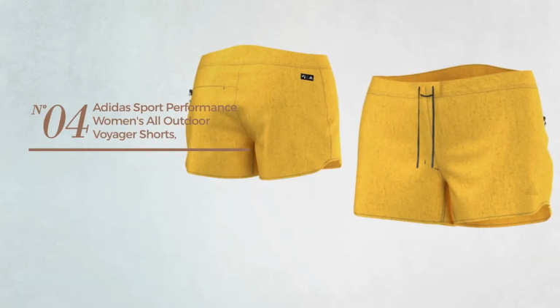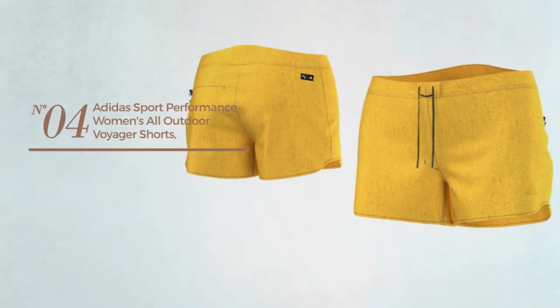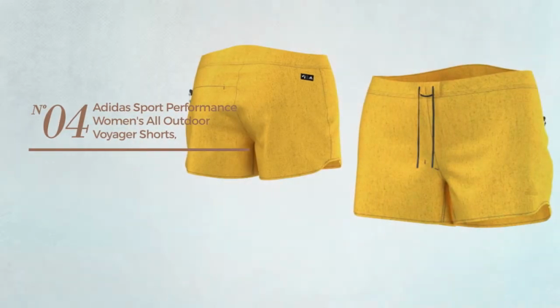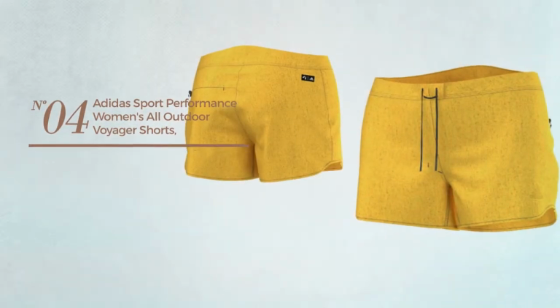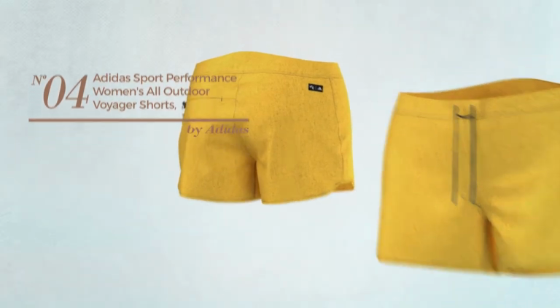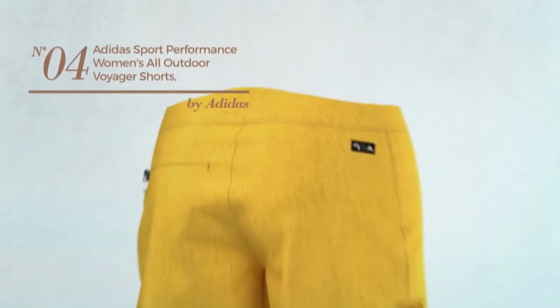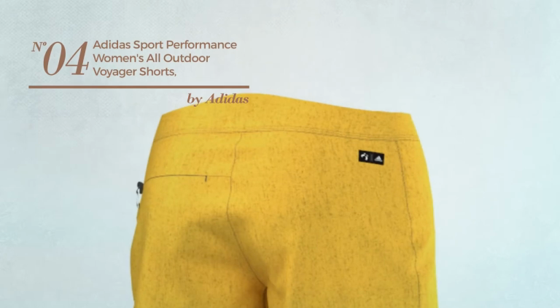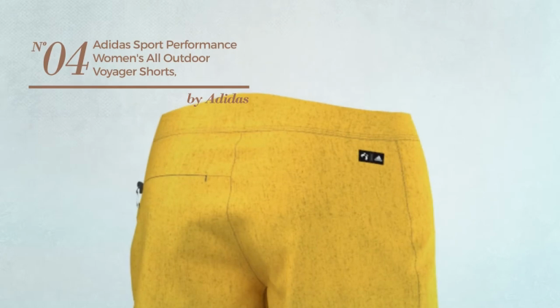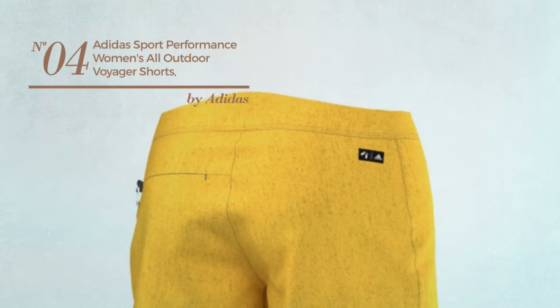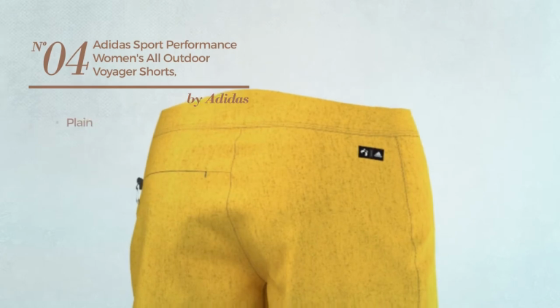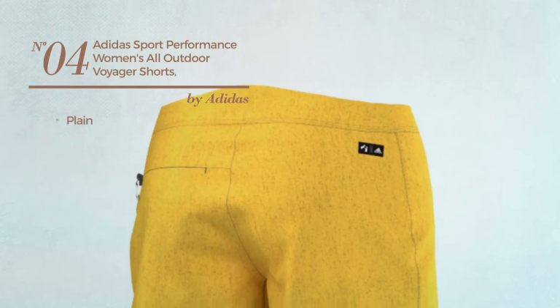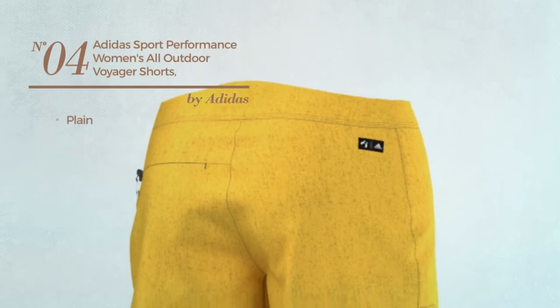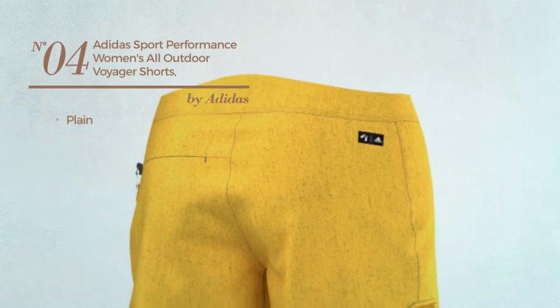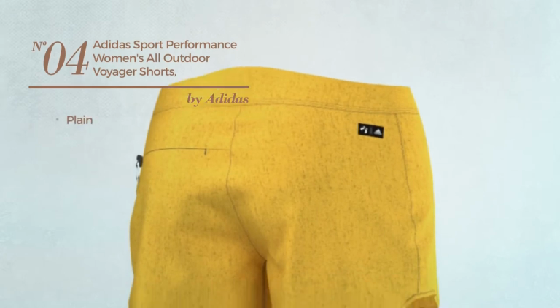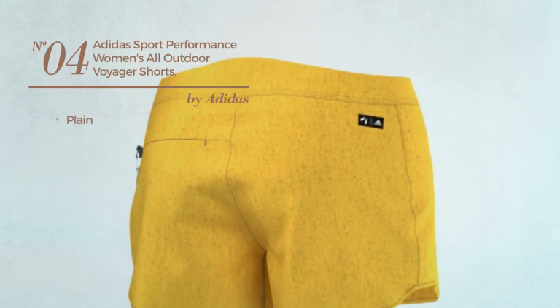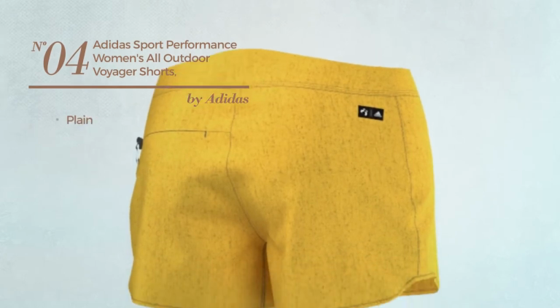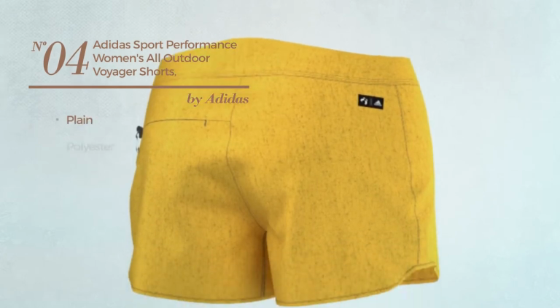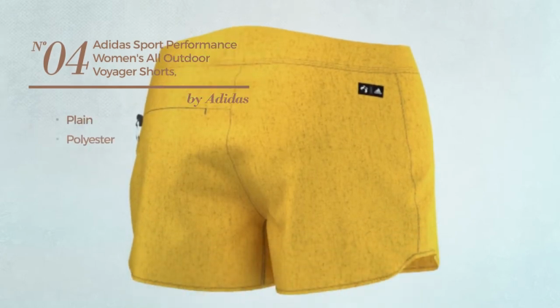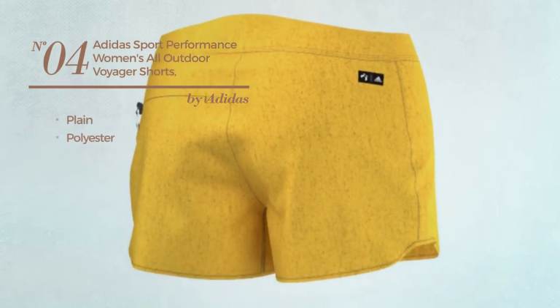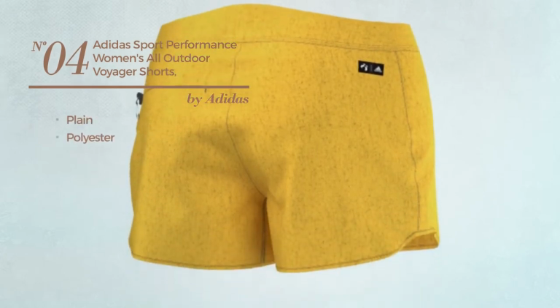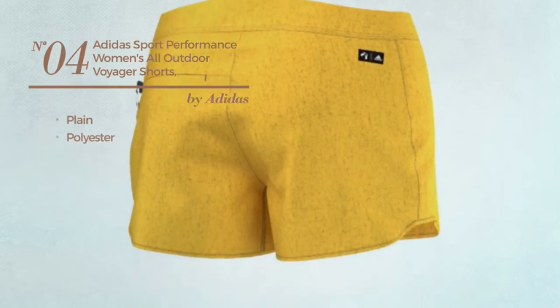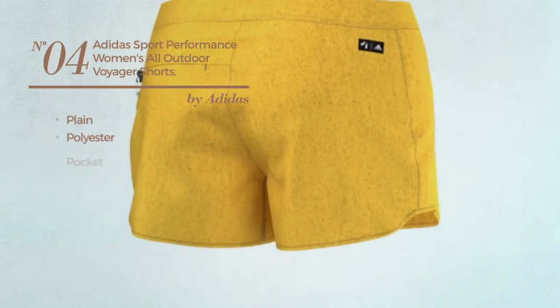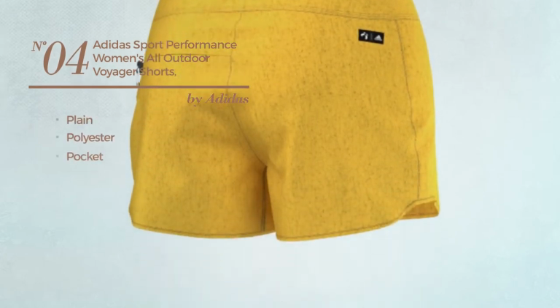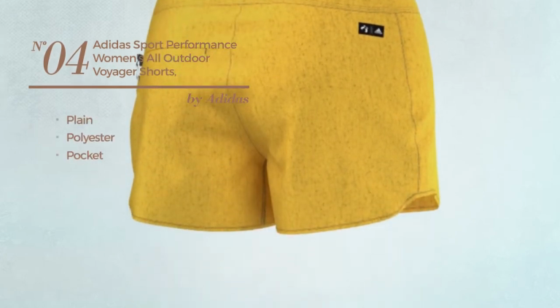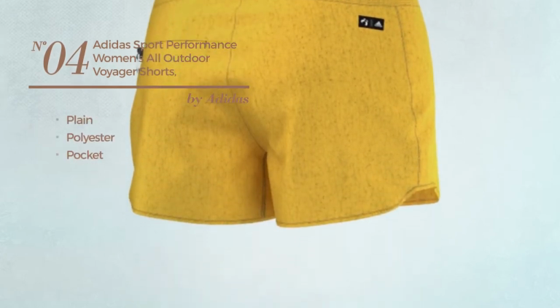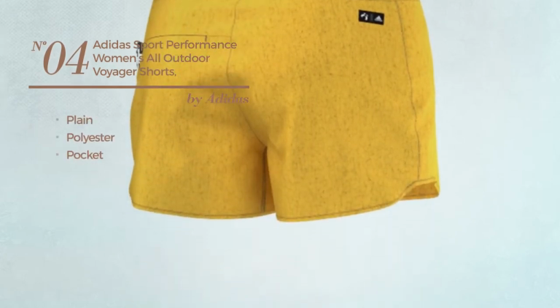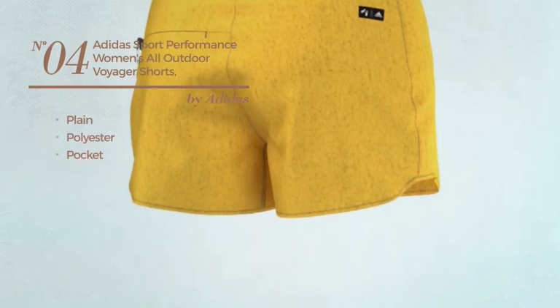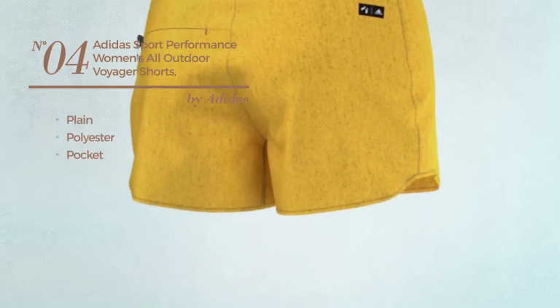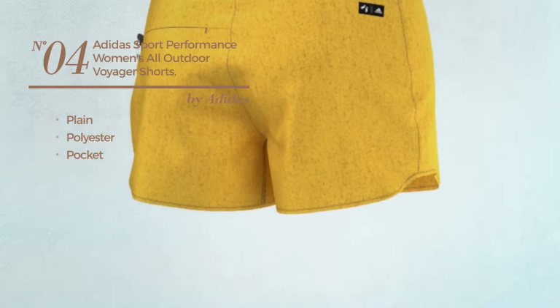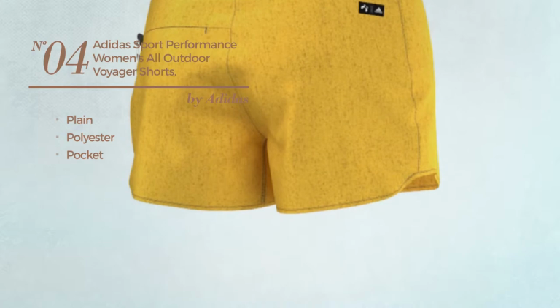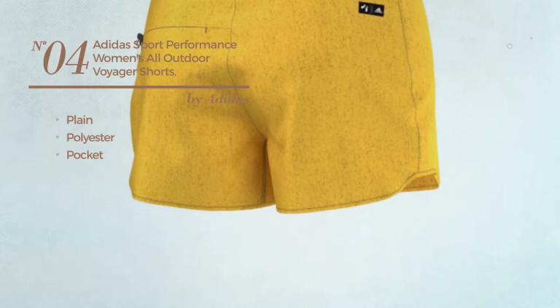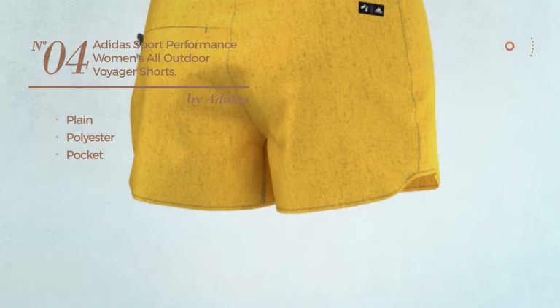Number 4. Featuring a plain look, produced with polyester, with a pocket. Available in two other colors.